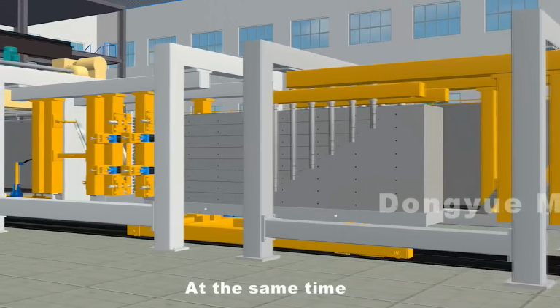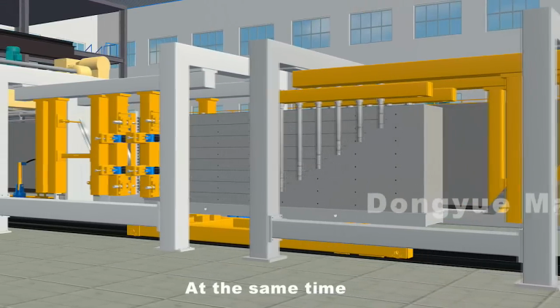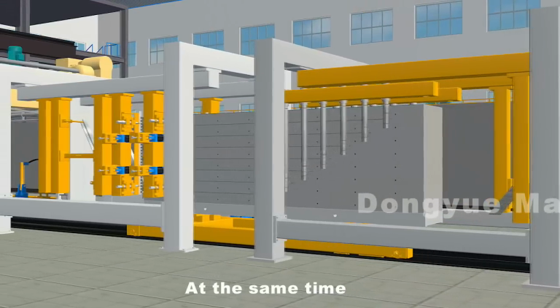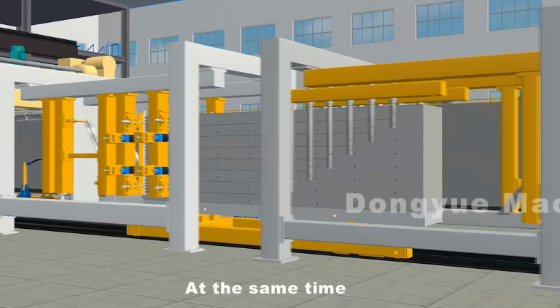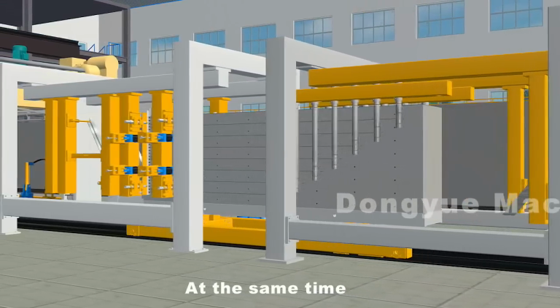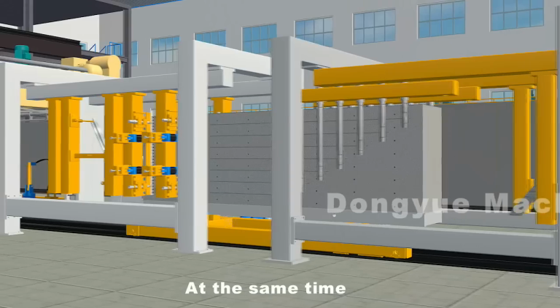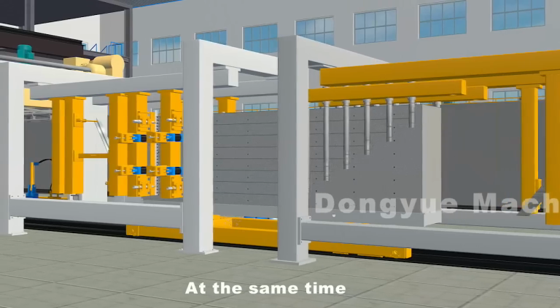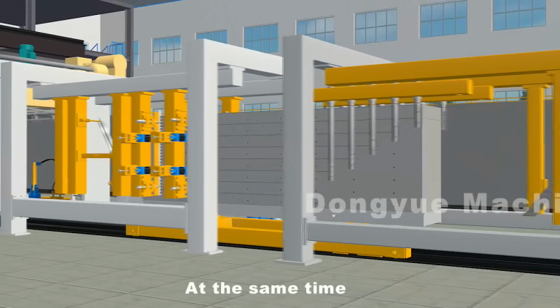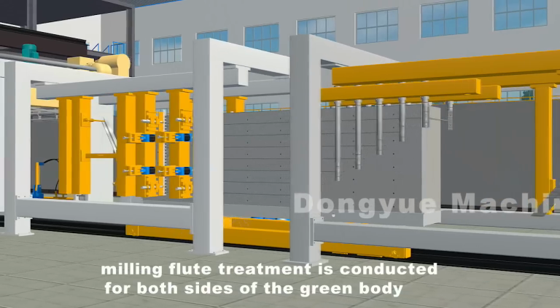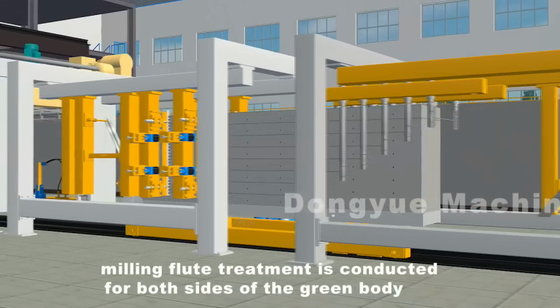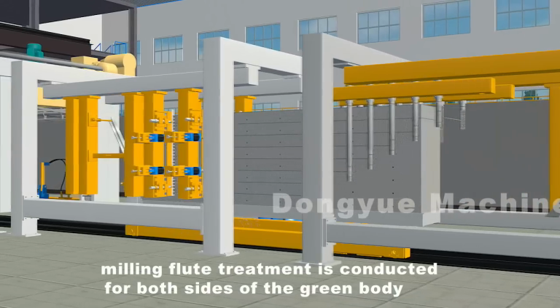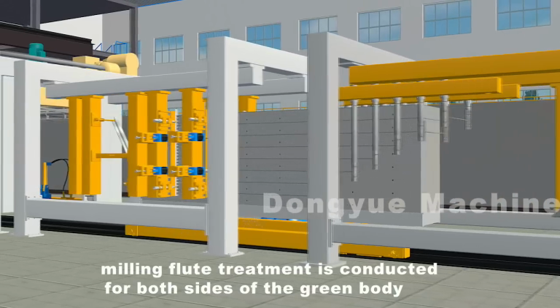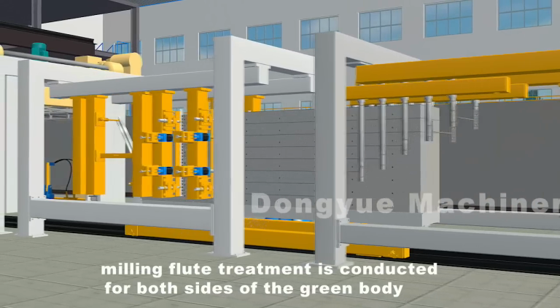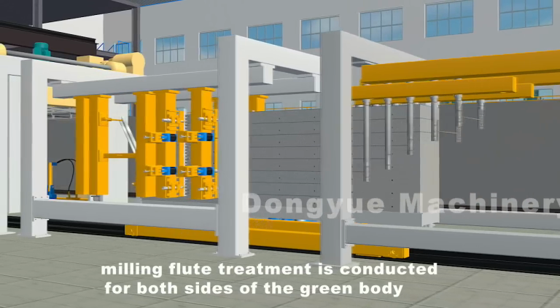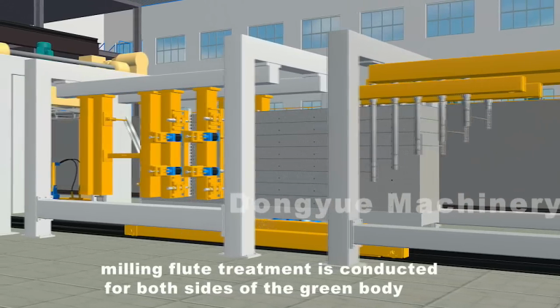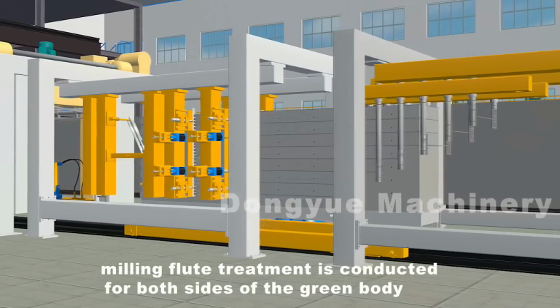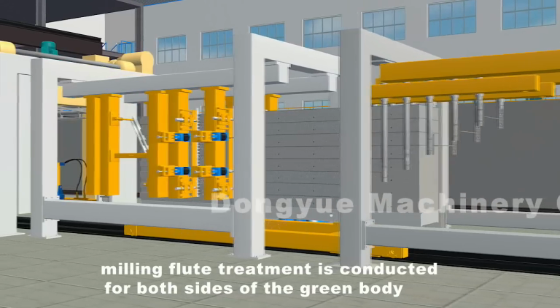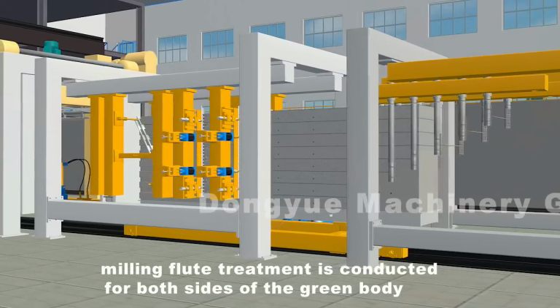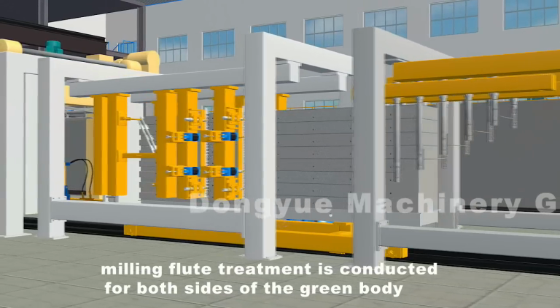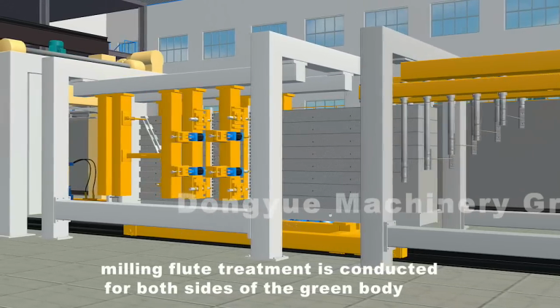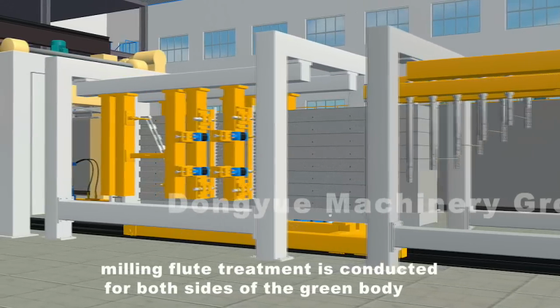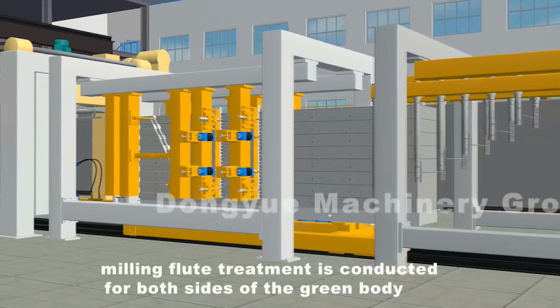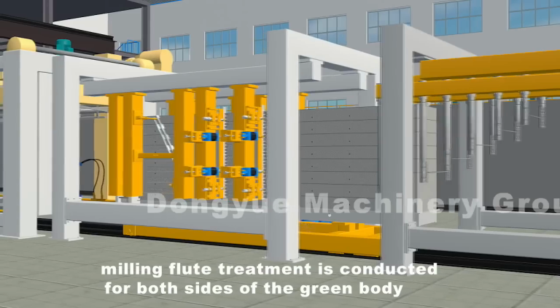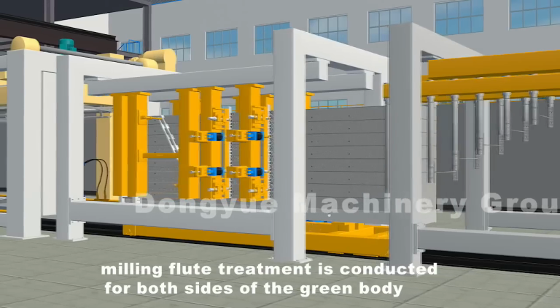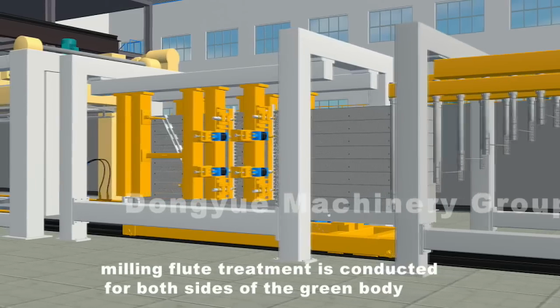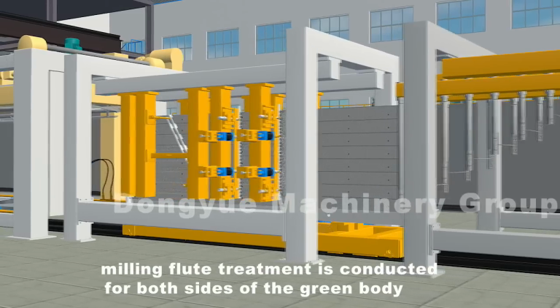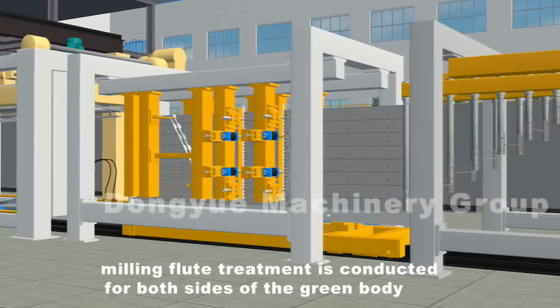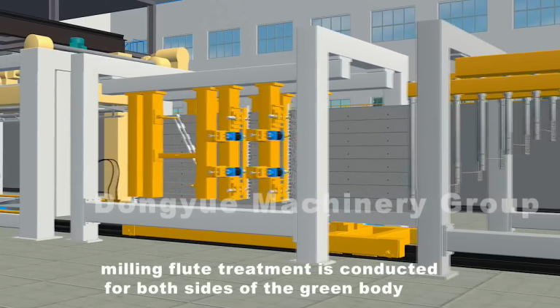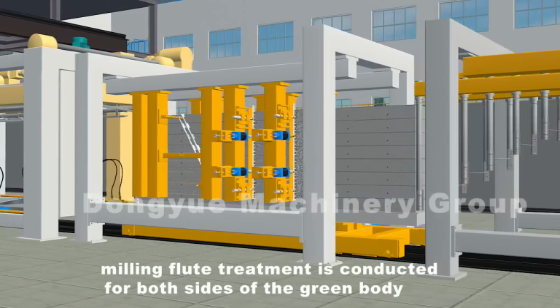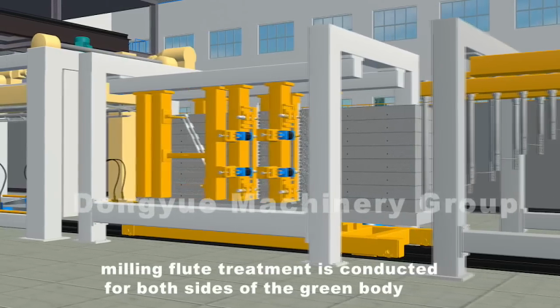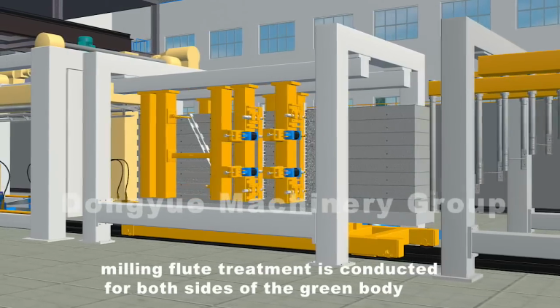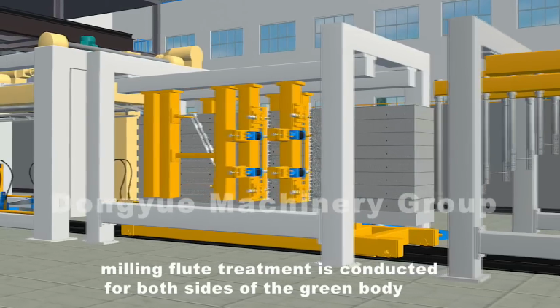At the same time, milling flute treatment is conducted for both sides of the green body.